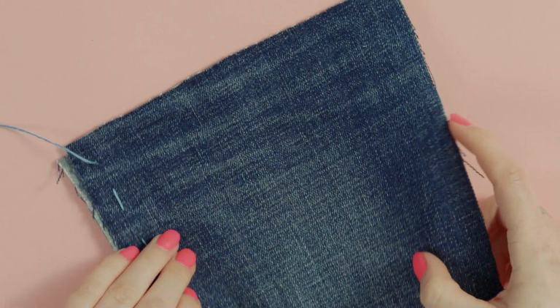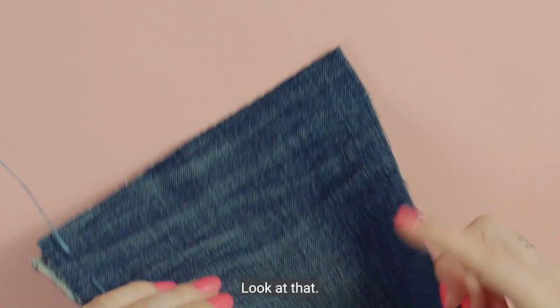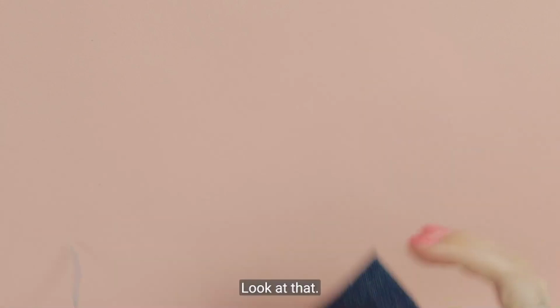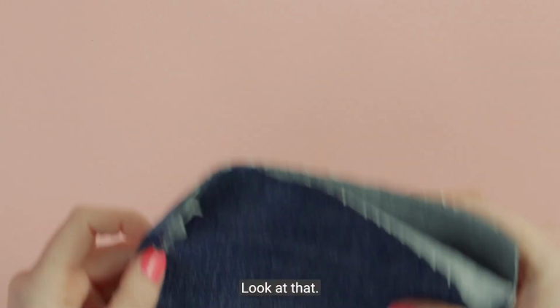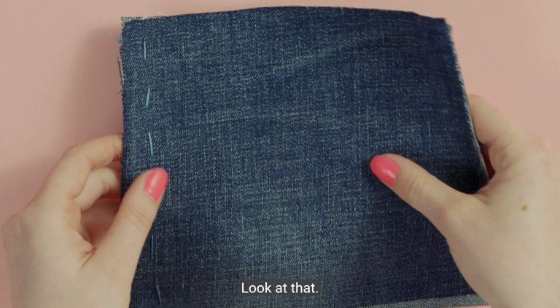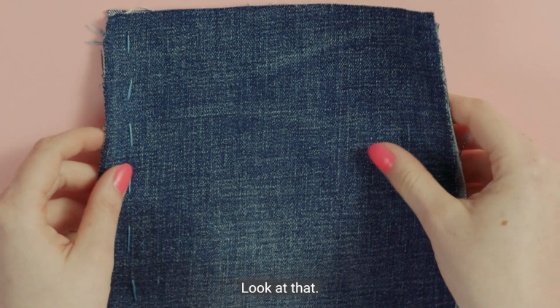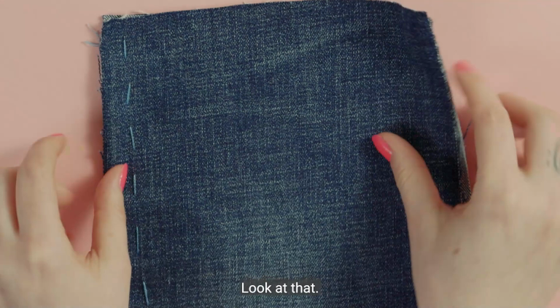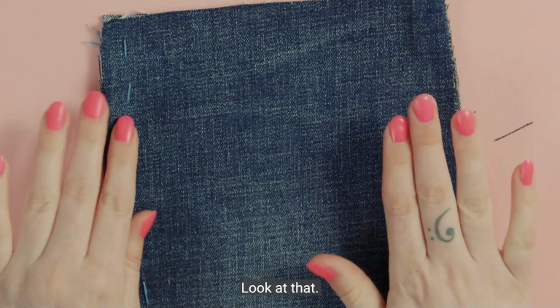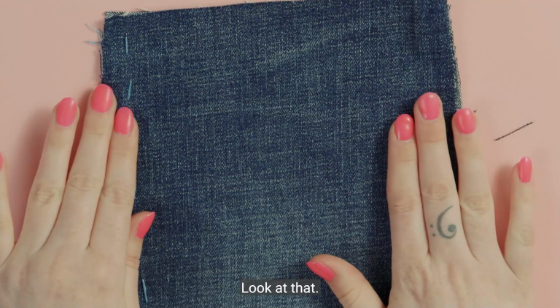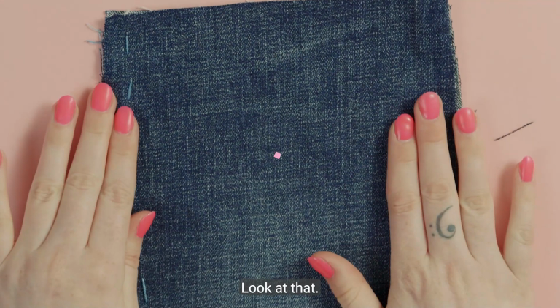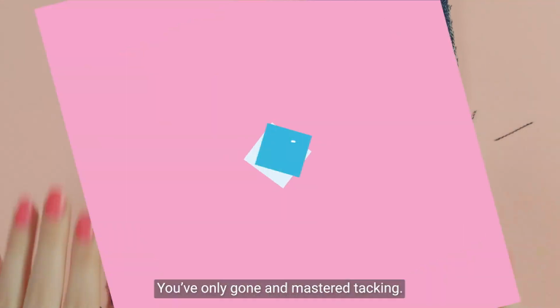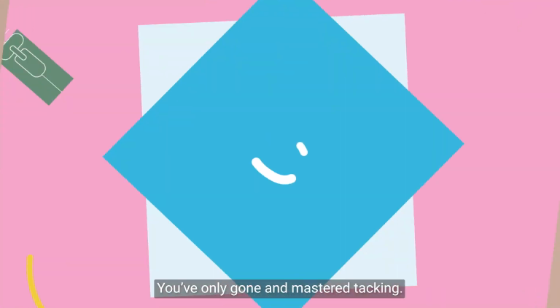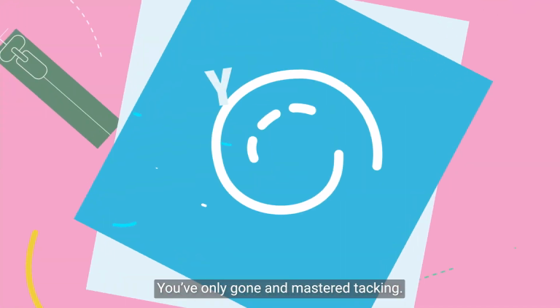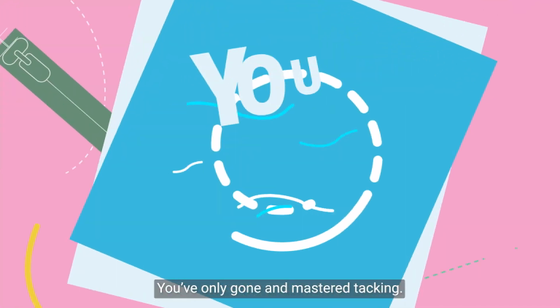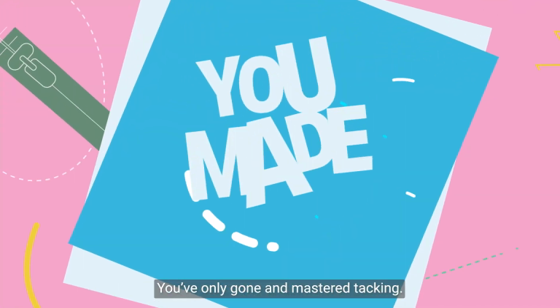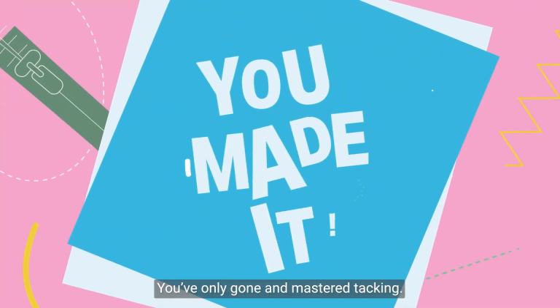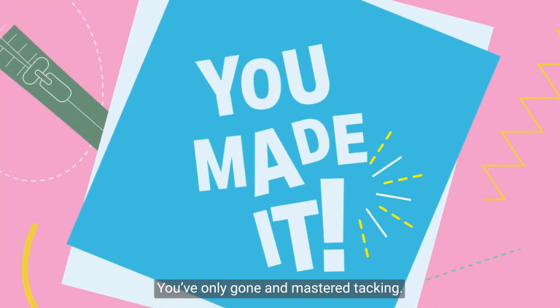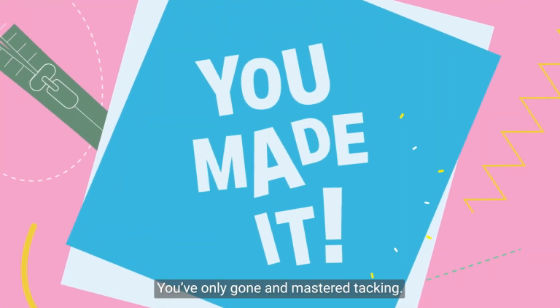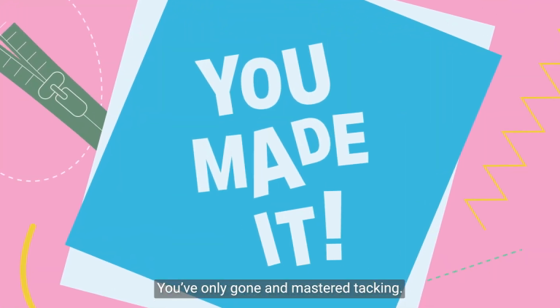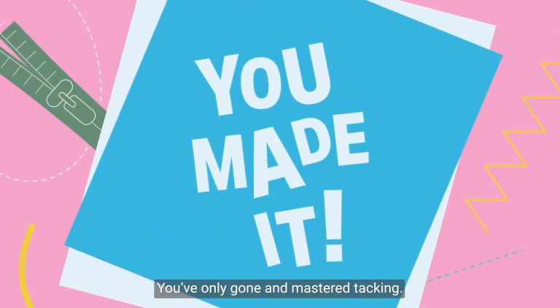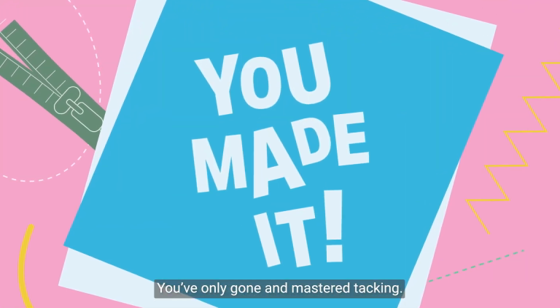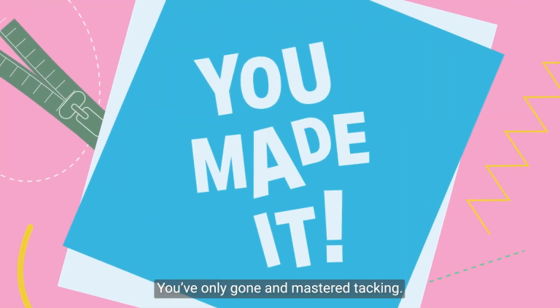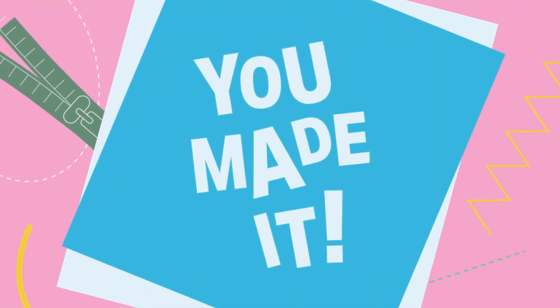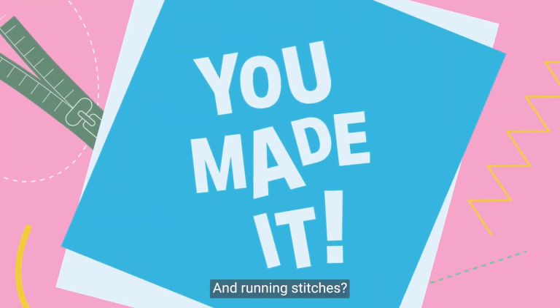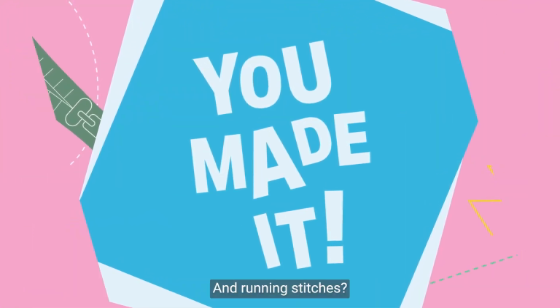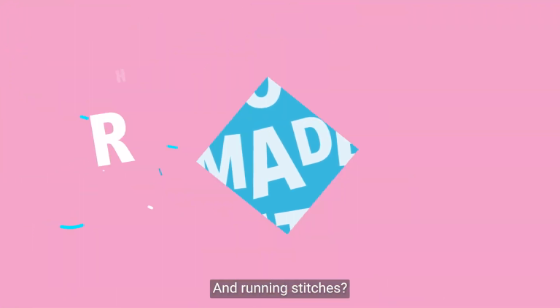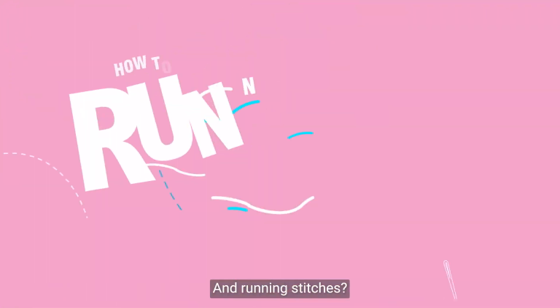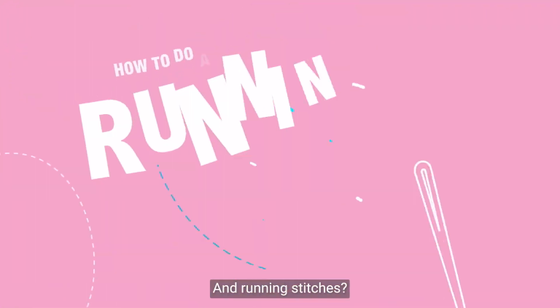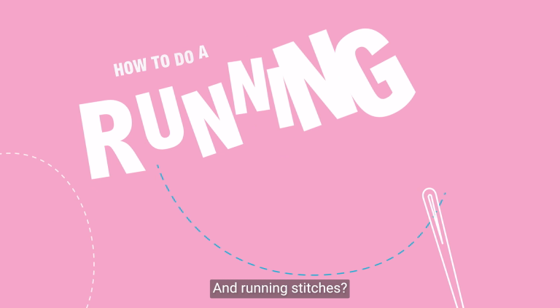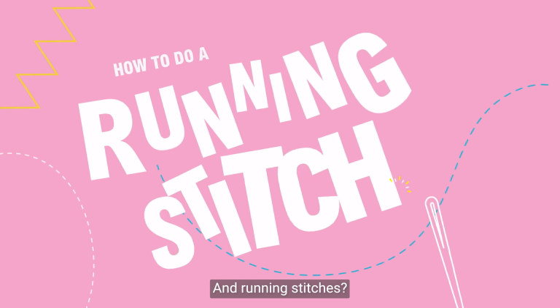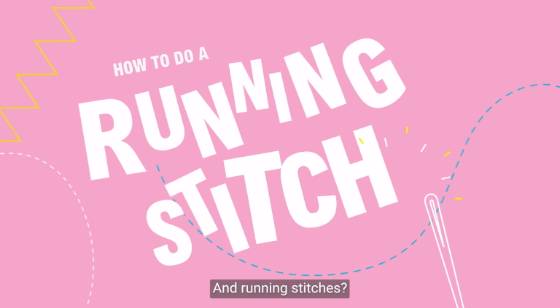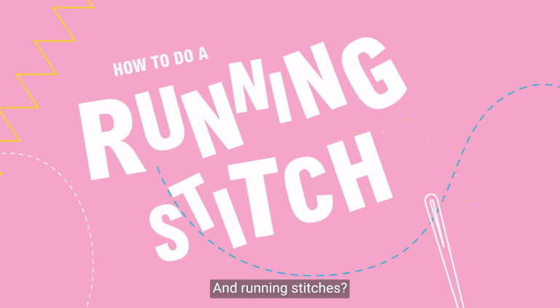Look at that — you've only gone and mastered tacking. And running stitches?